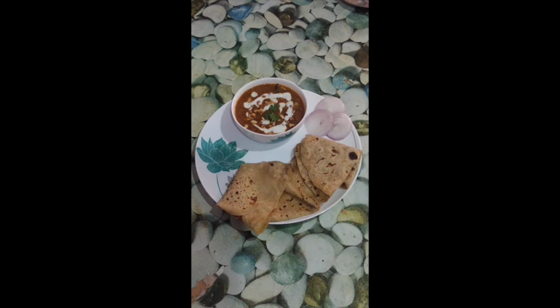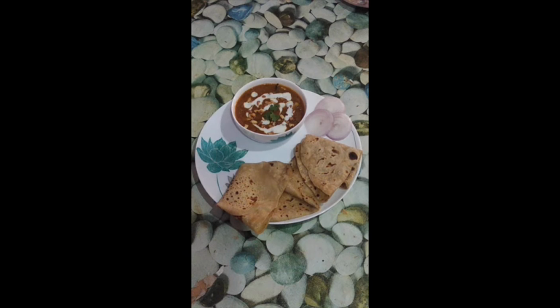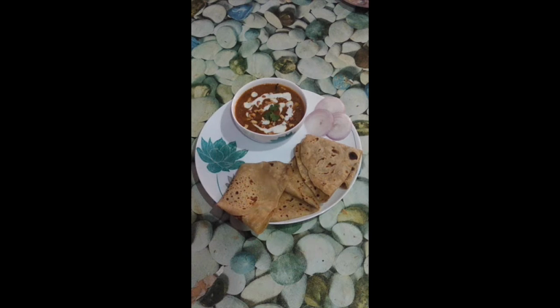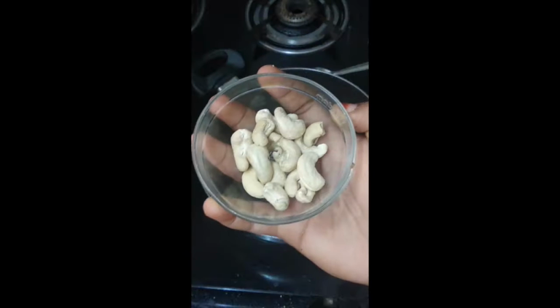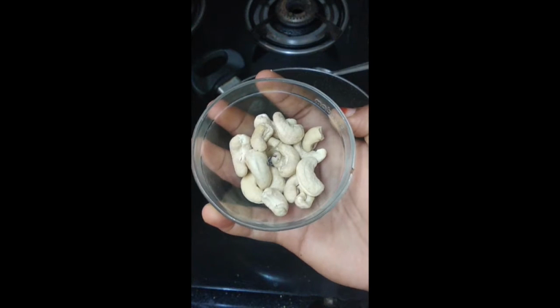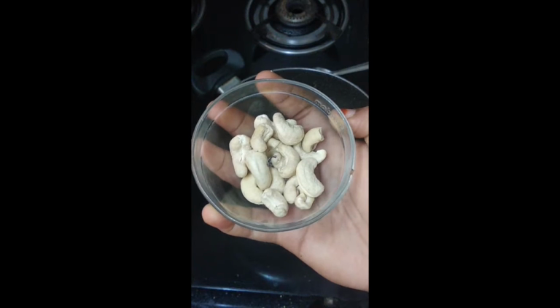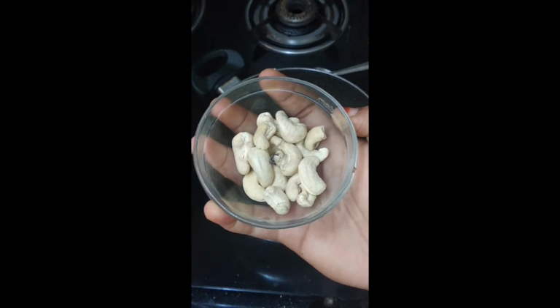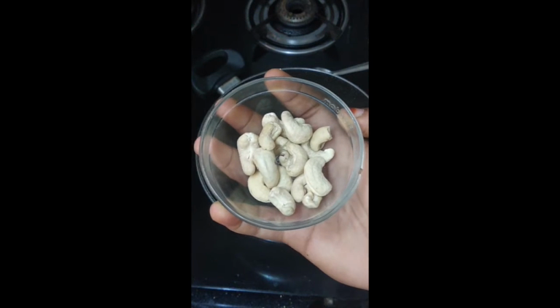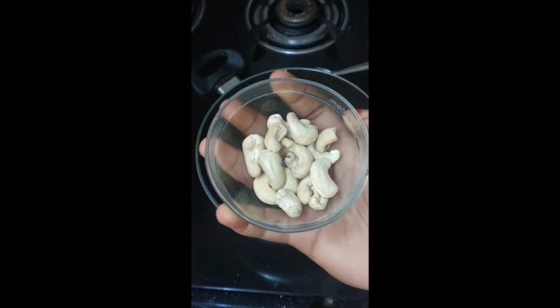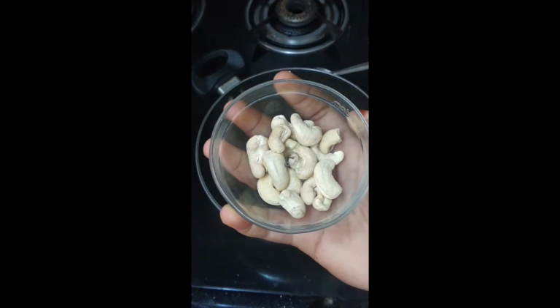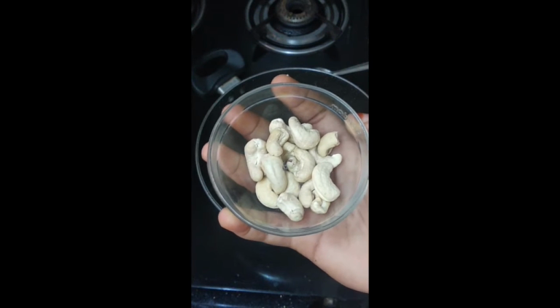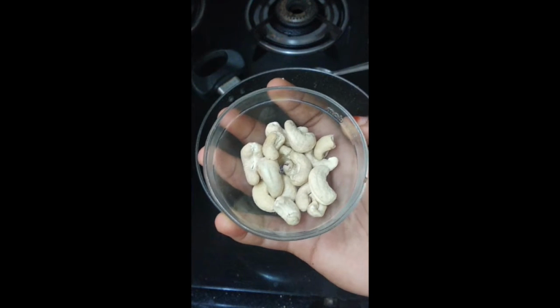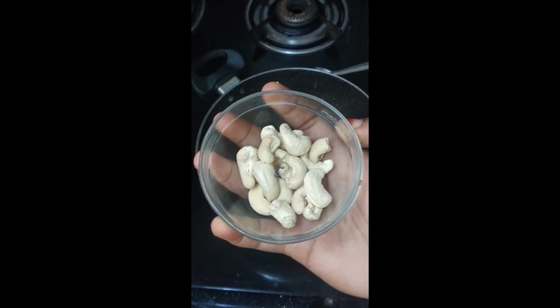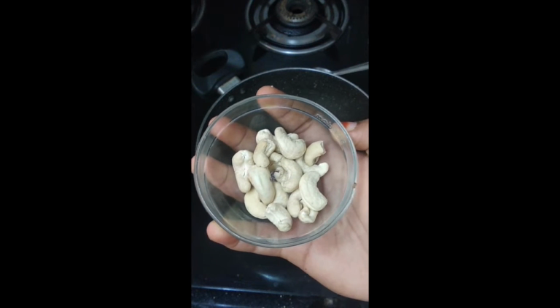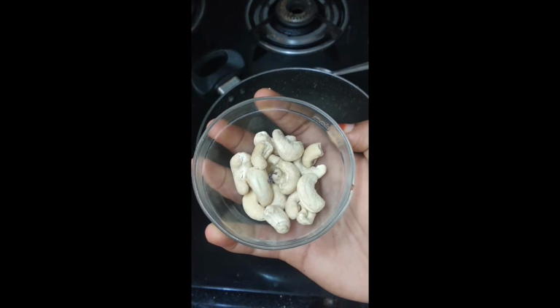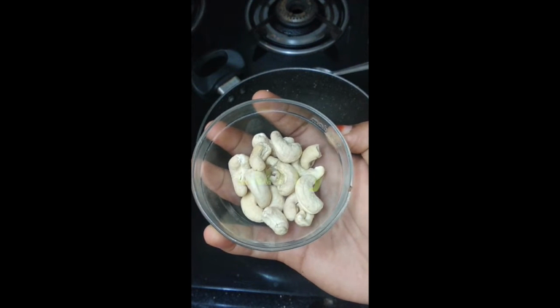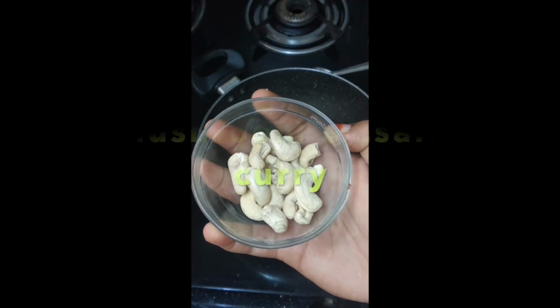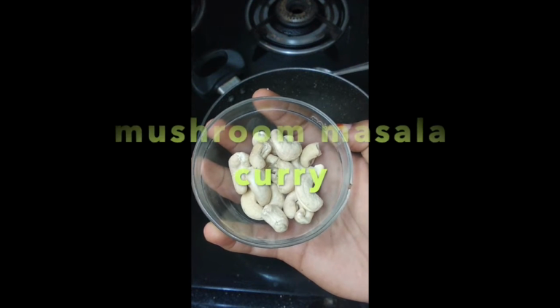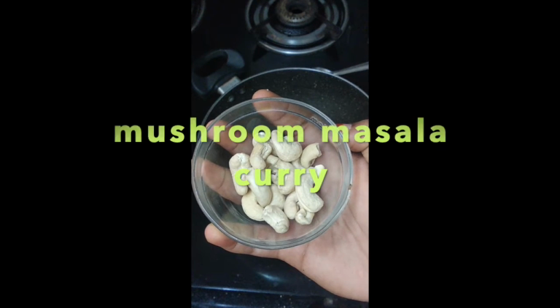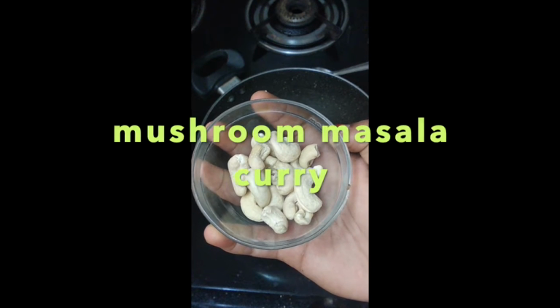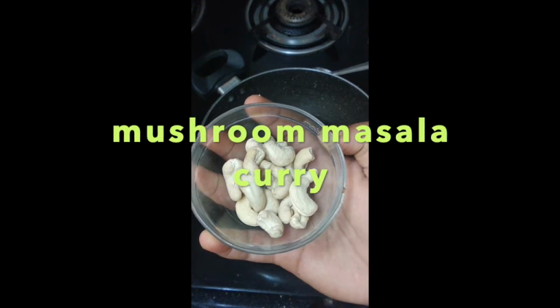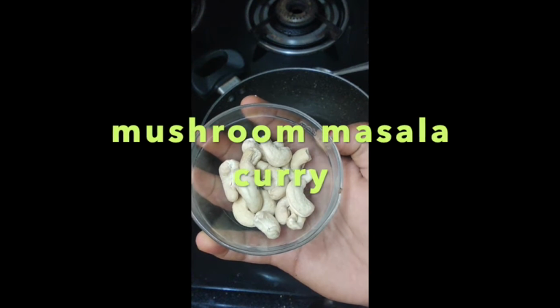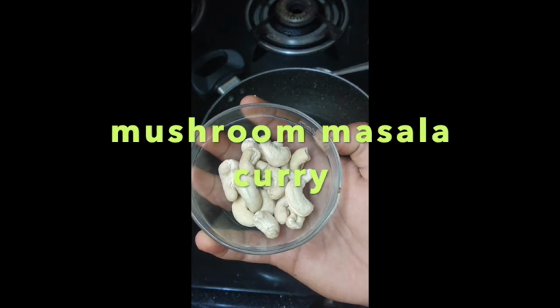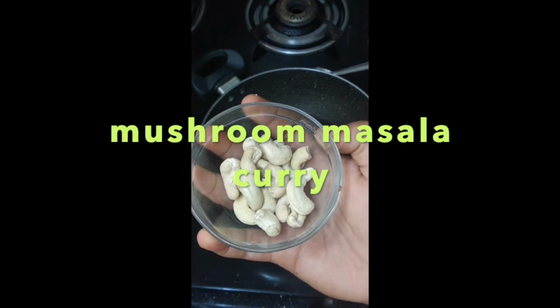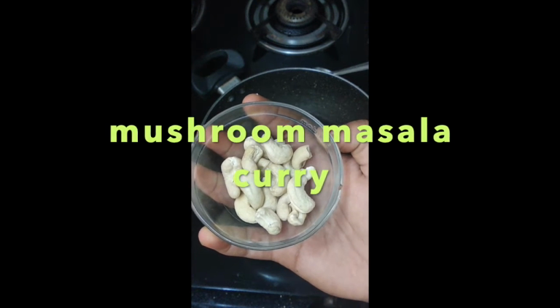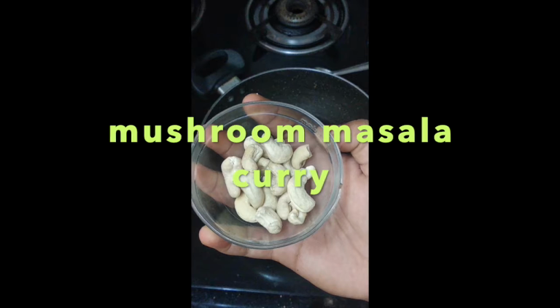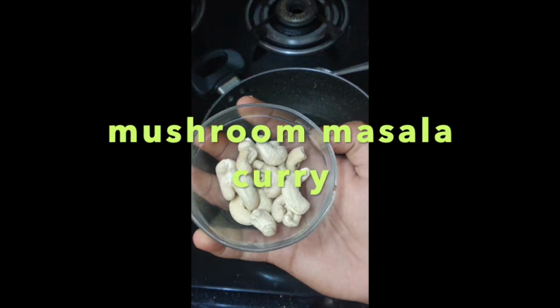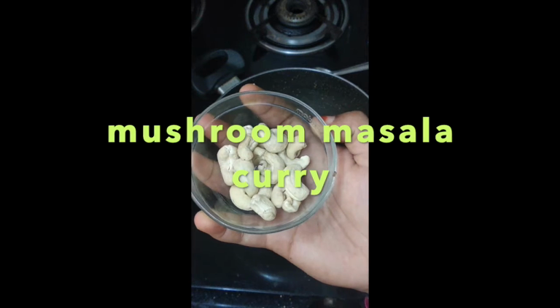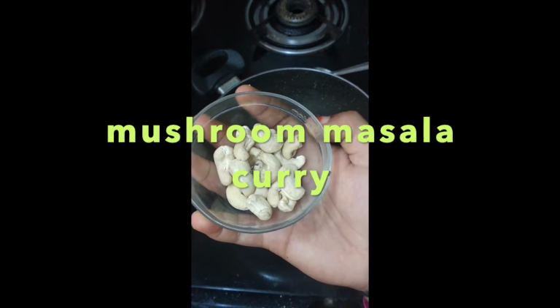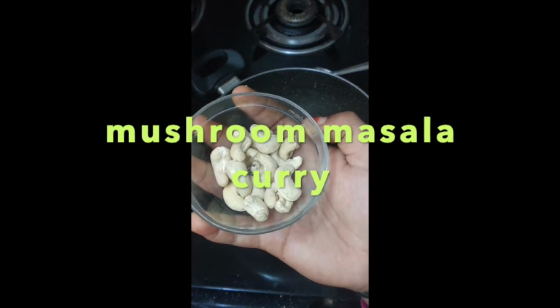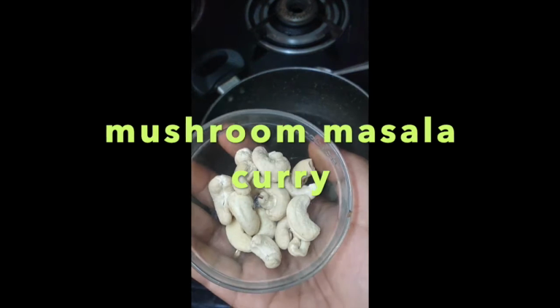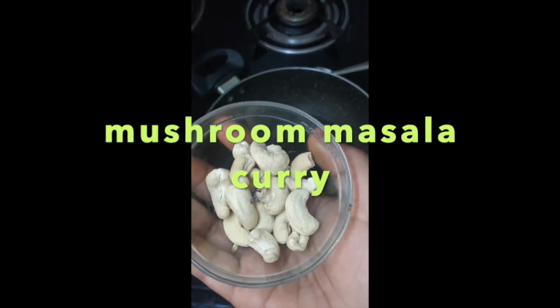Hello everyone, welcome back to Home Food Maniacs. Today's recipe is mushroom masala curry.